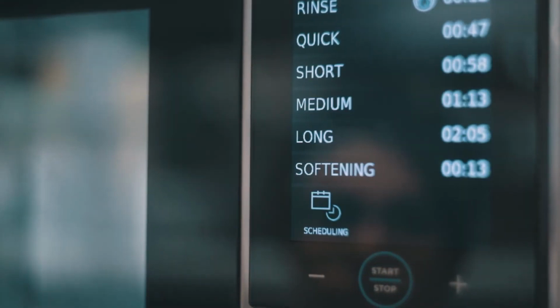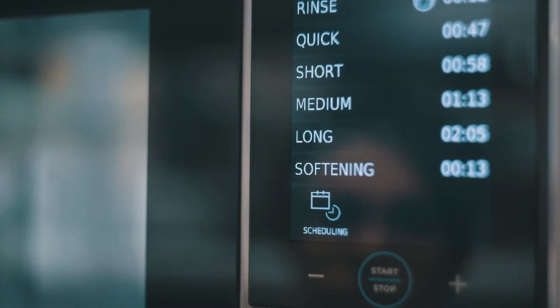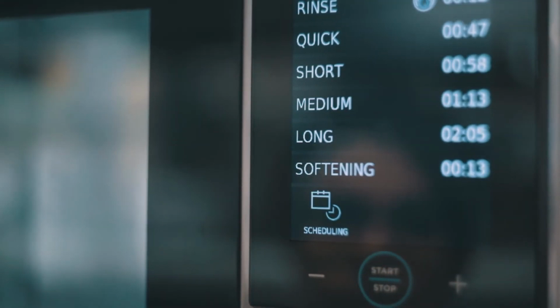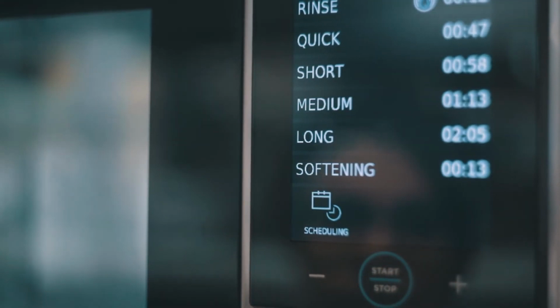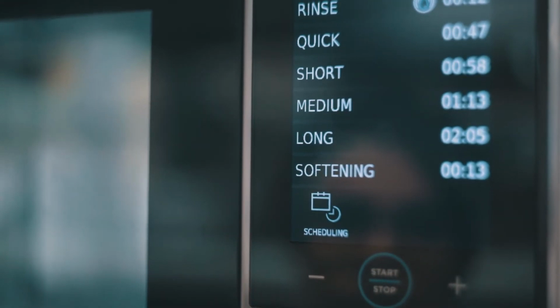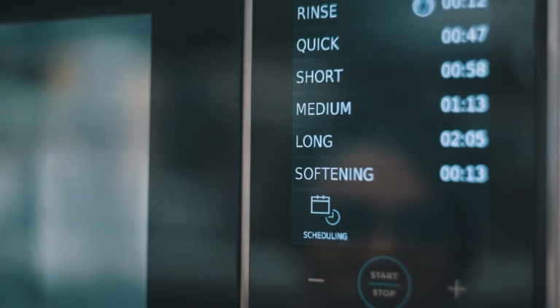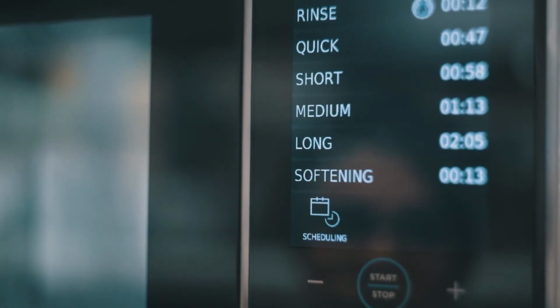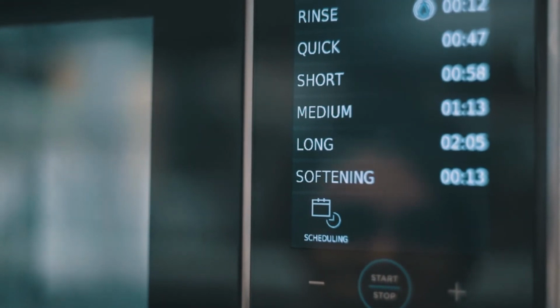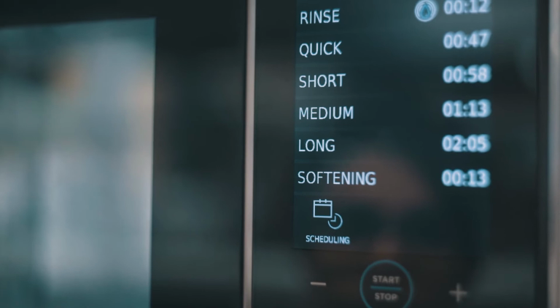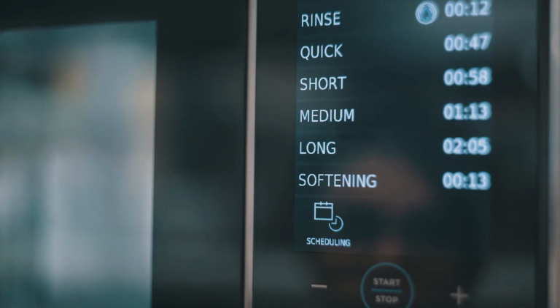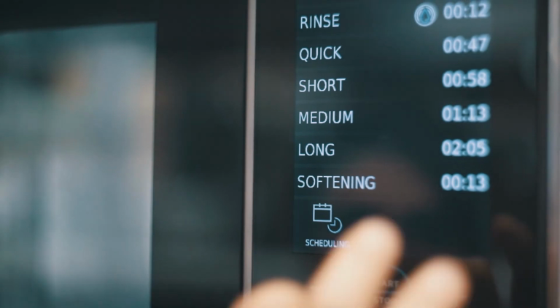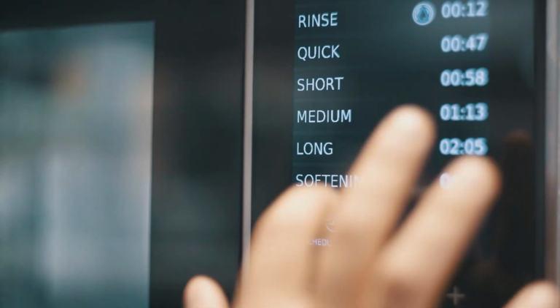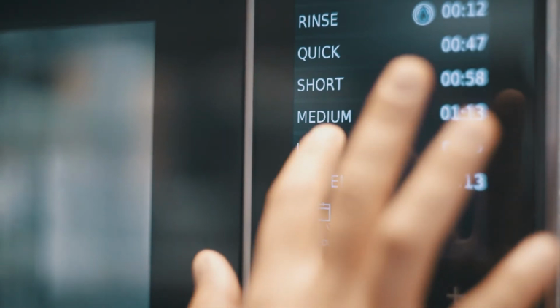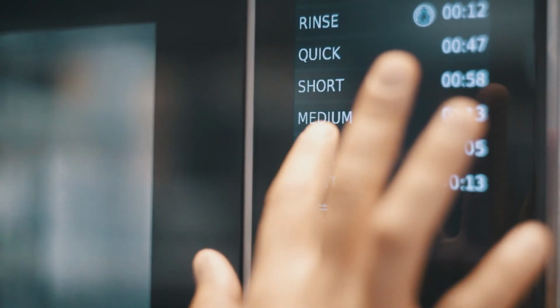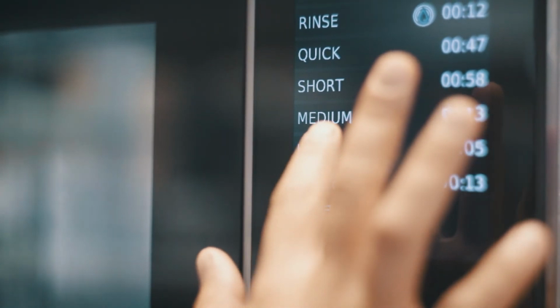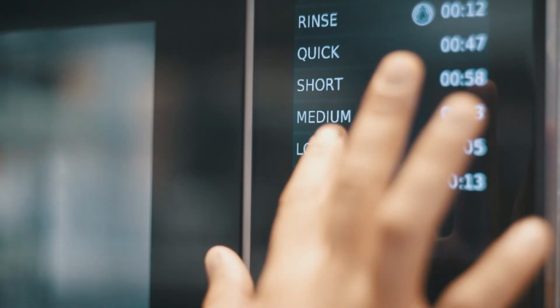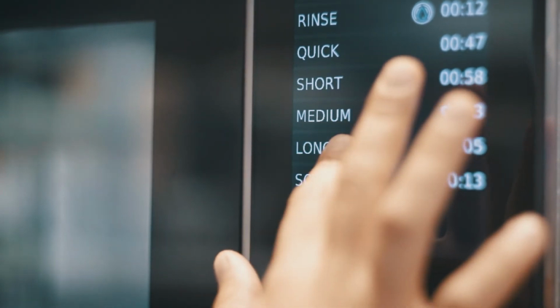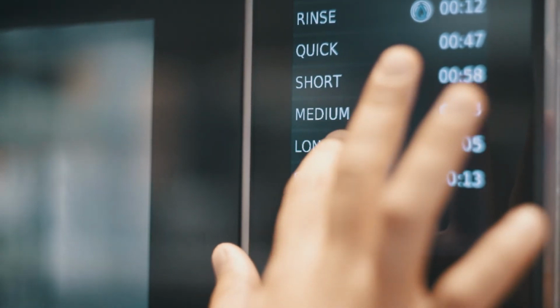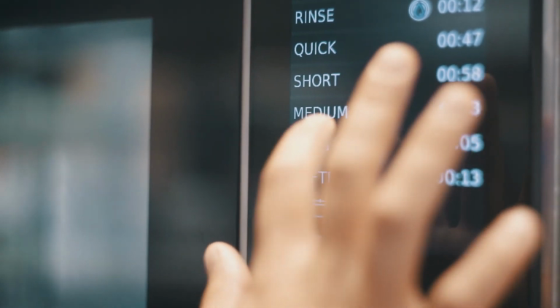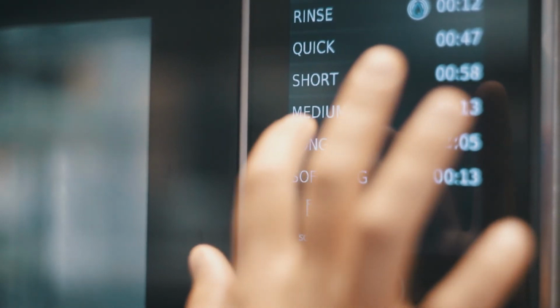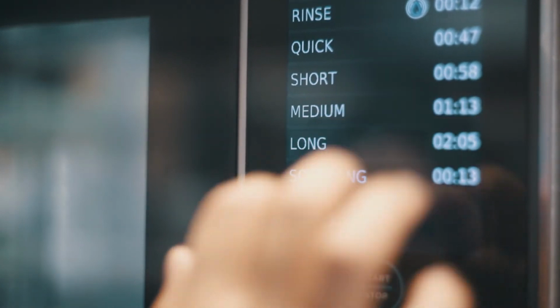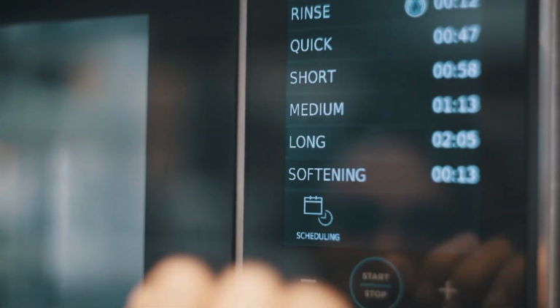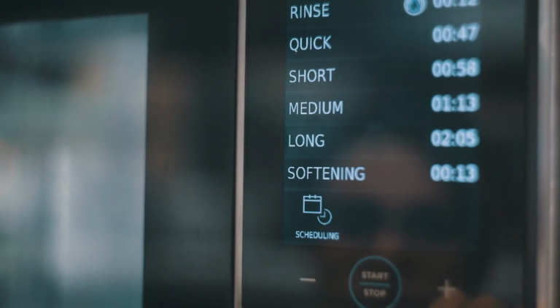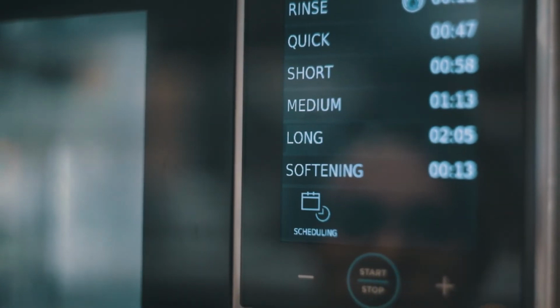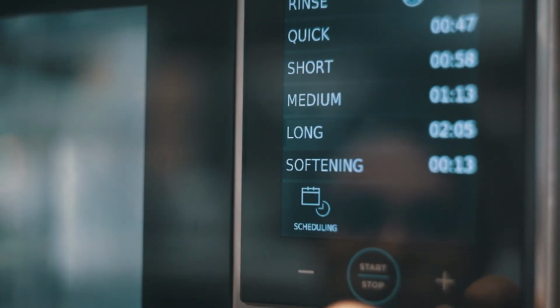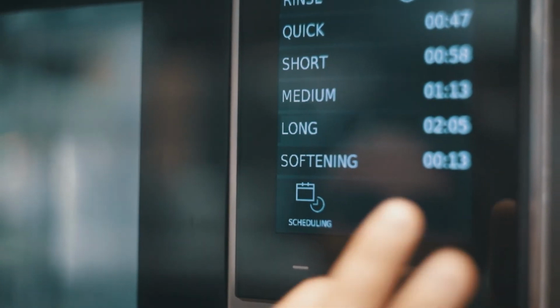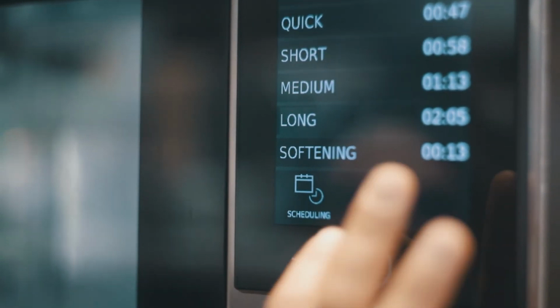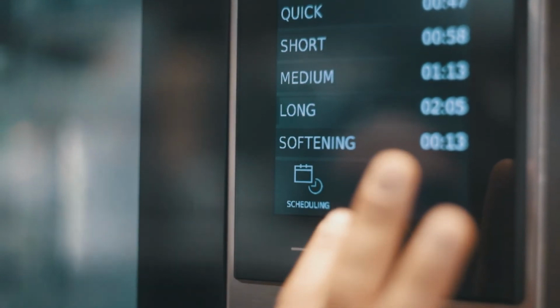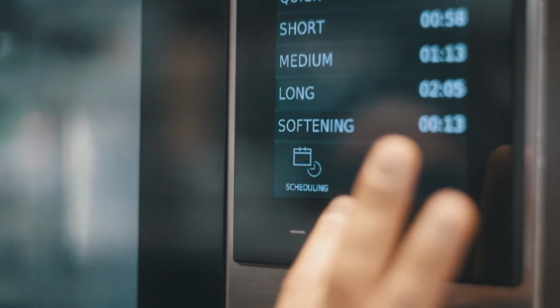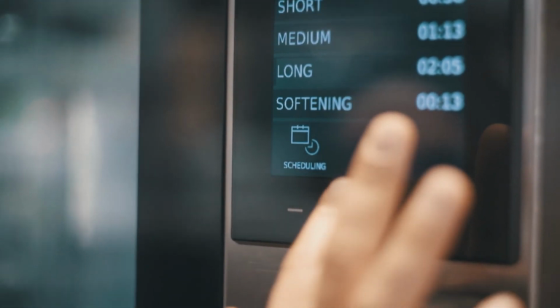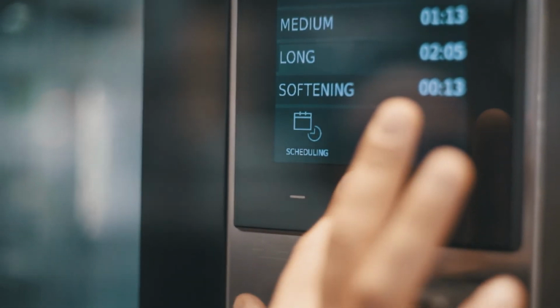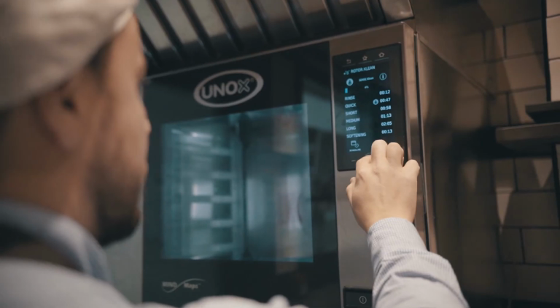For example, you can easily identify an oven that is being cleaned too often or one that is not cleaned enough.